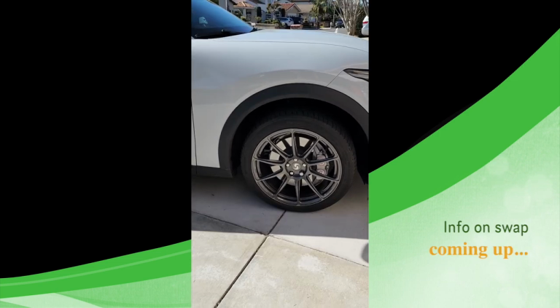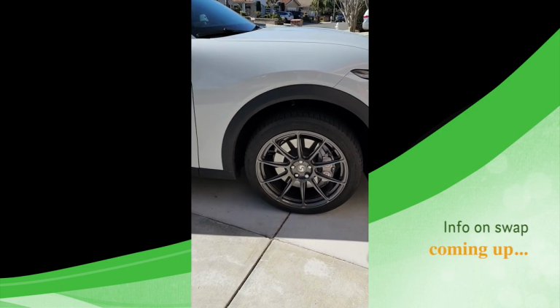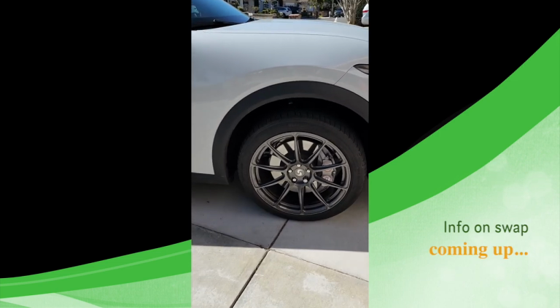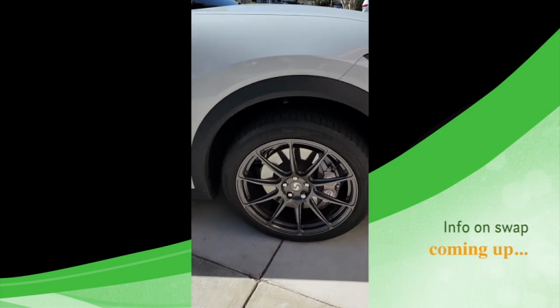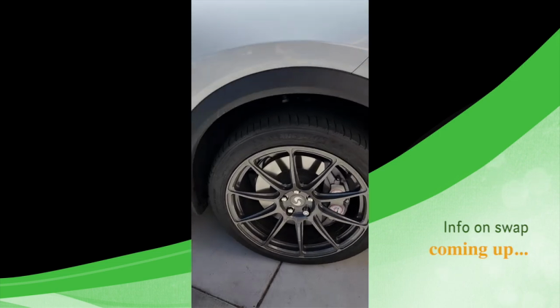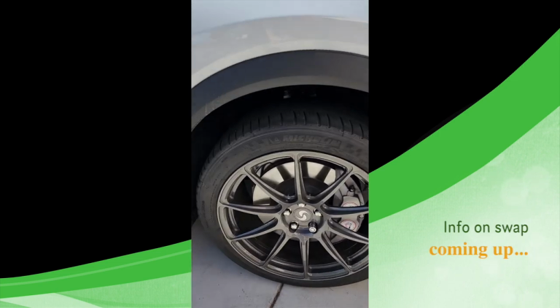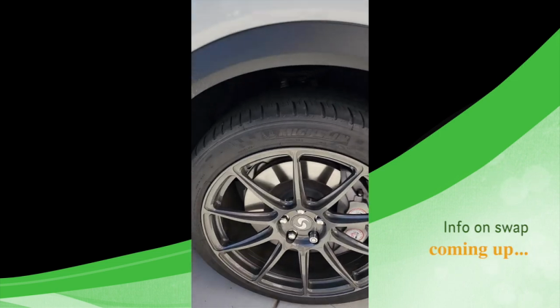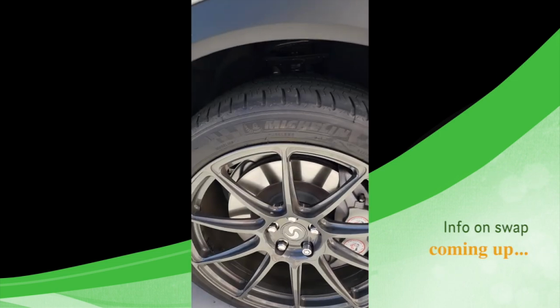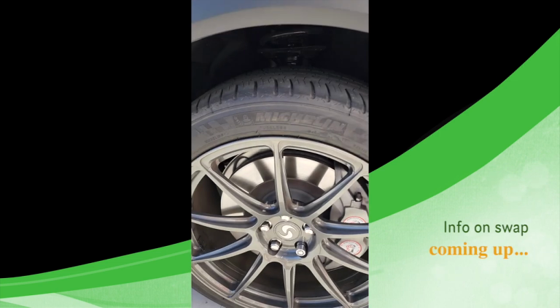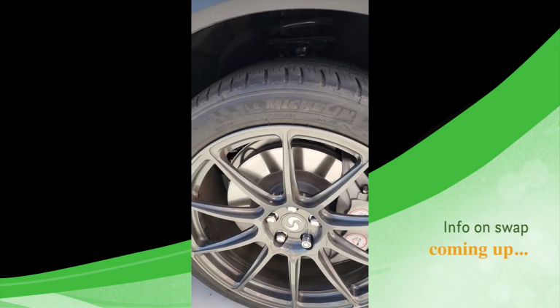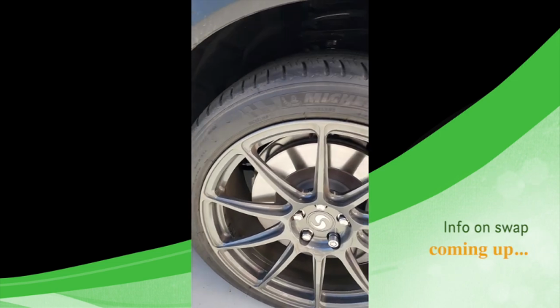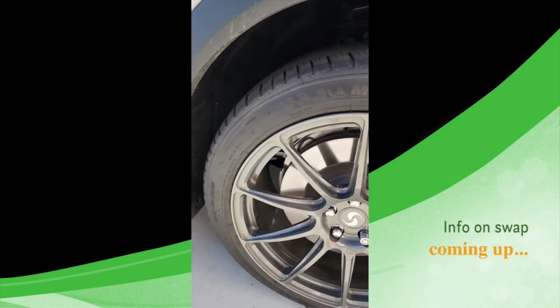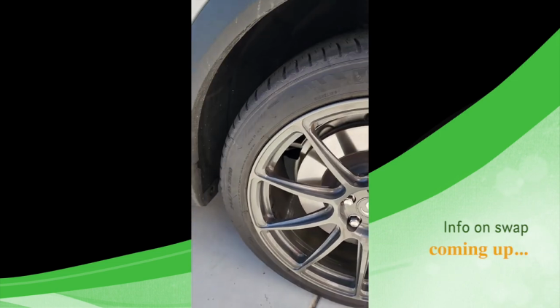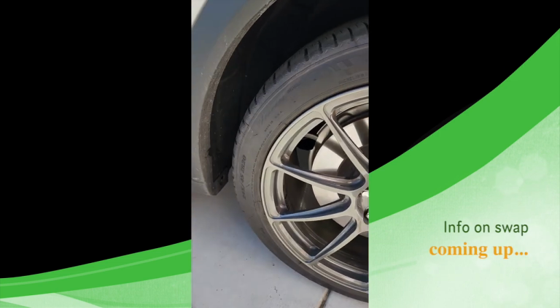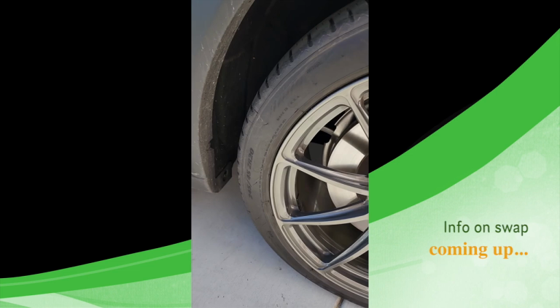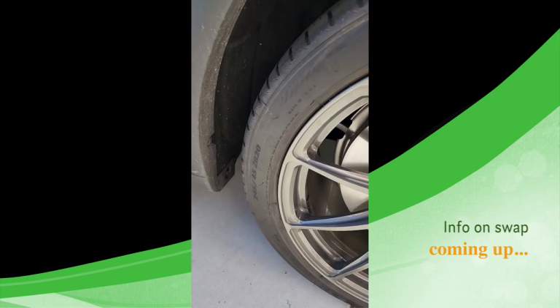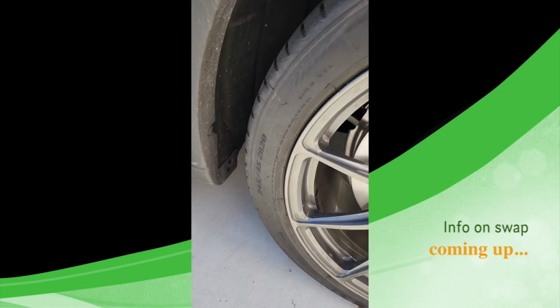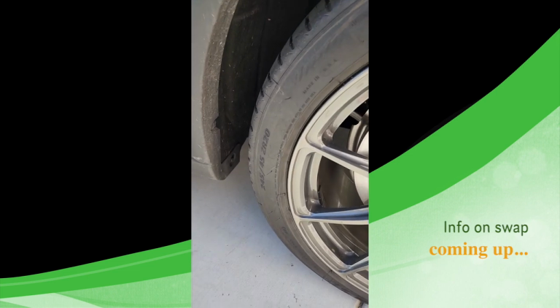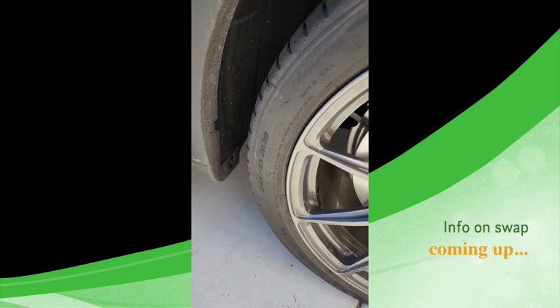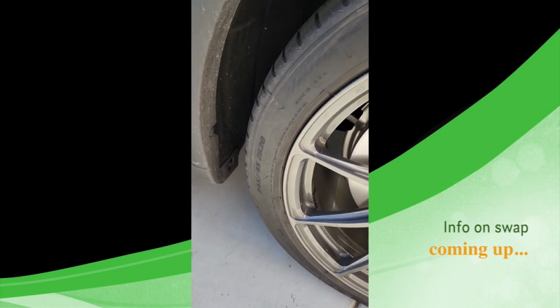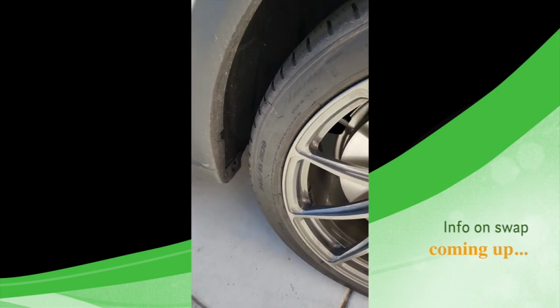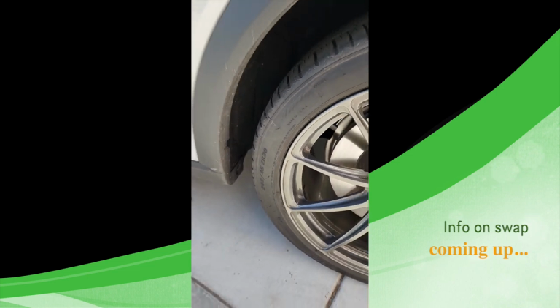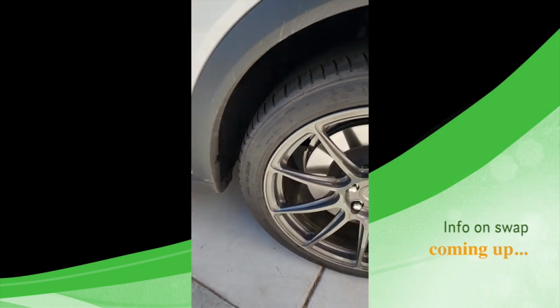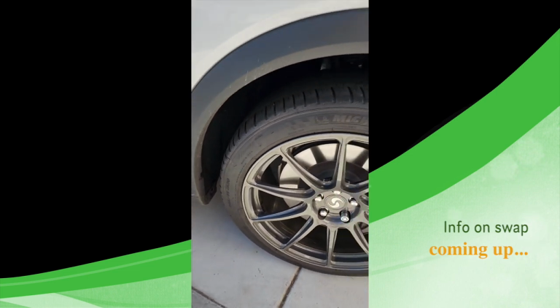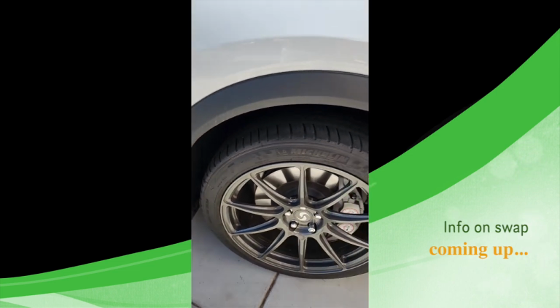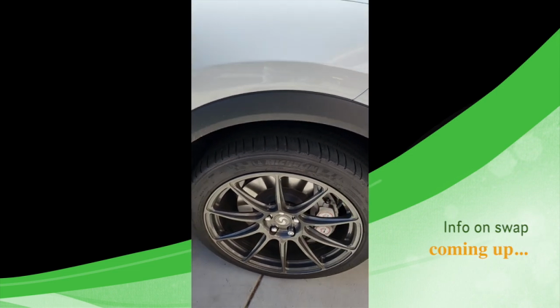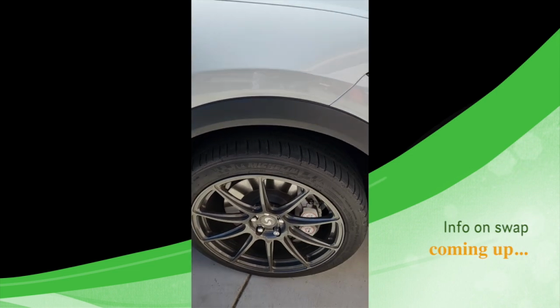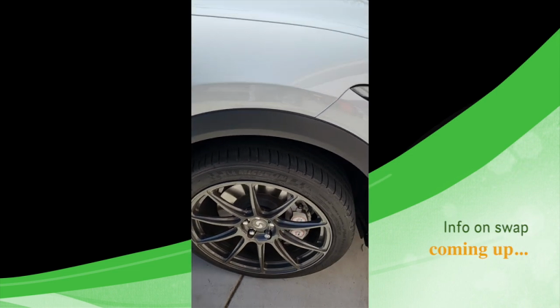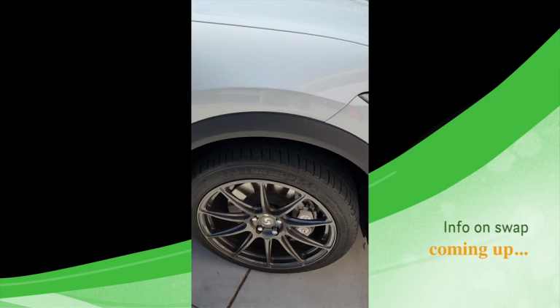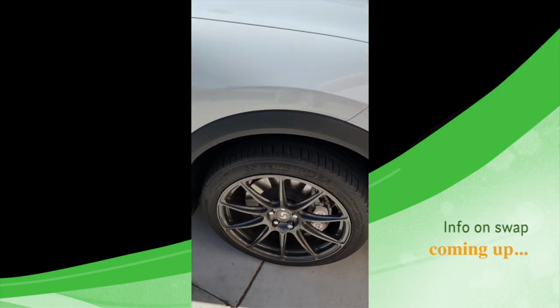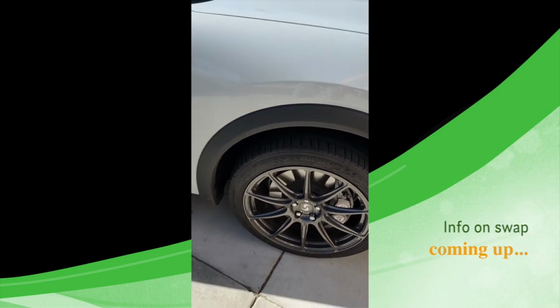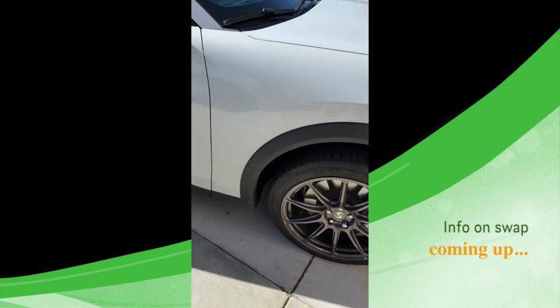With a Michelin 245, 45/20s. So a fatter tire, bigger wheel.